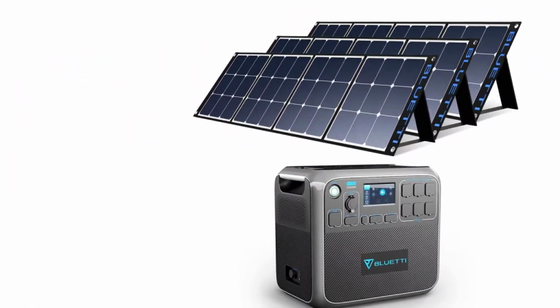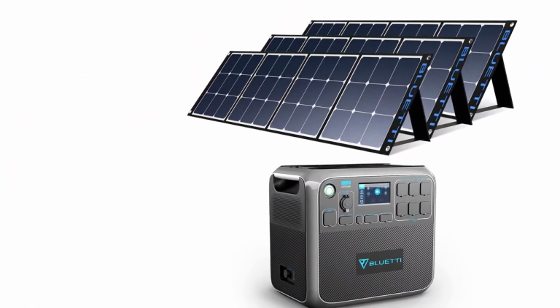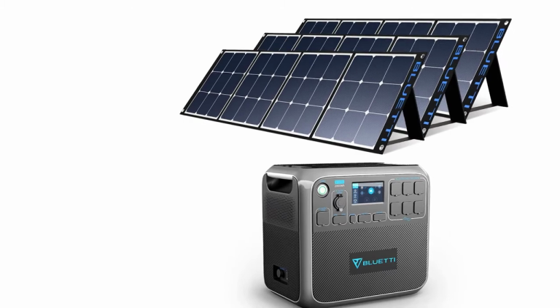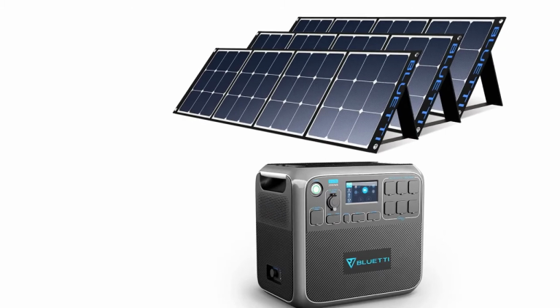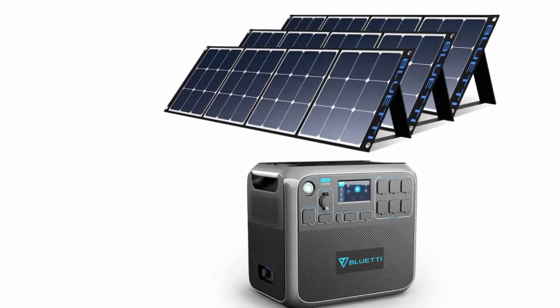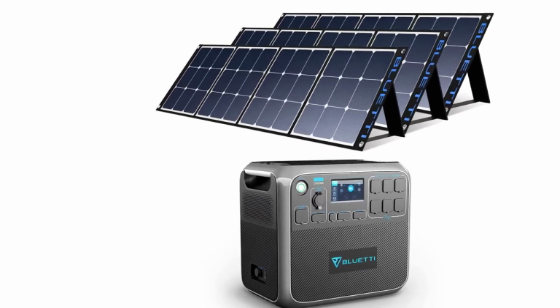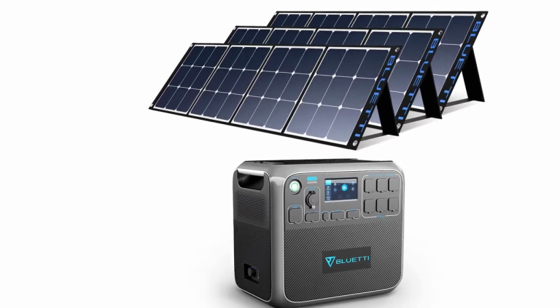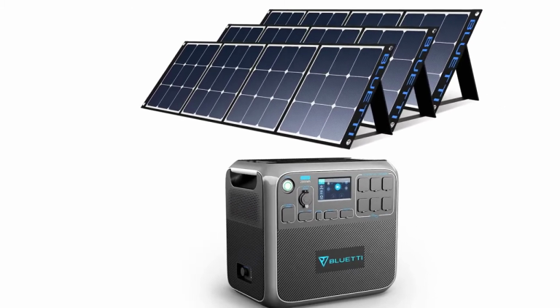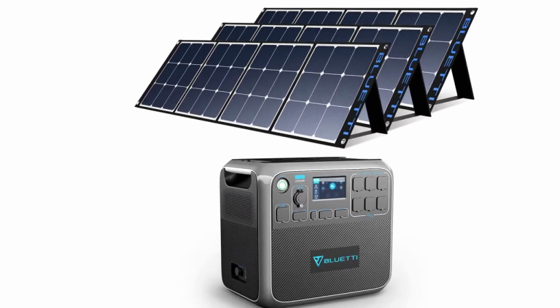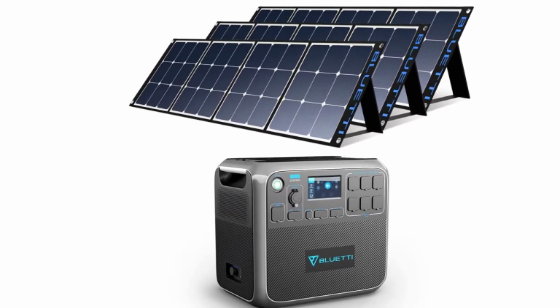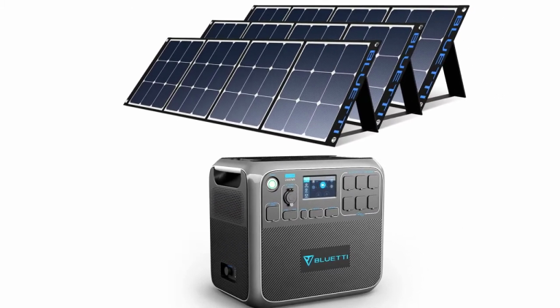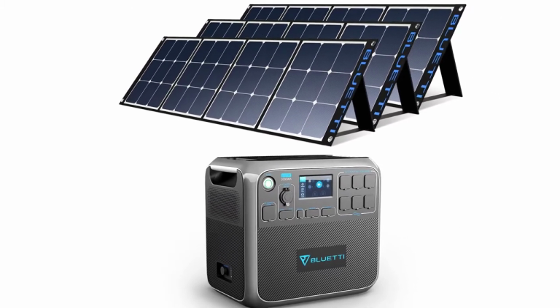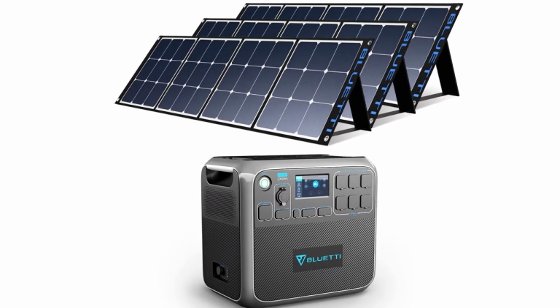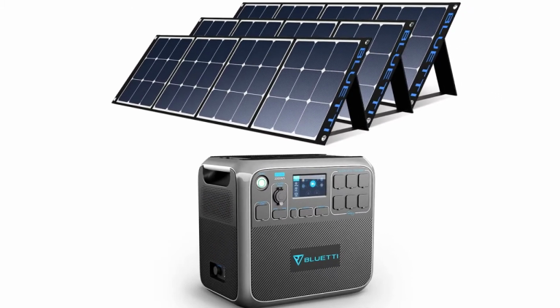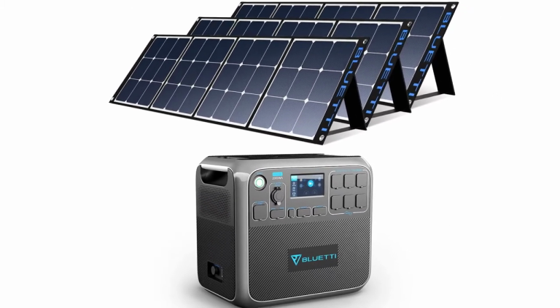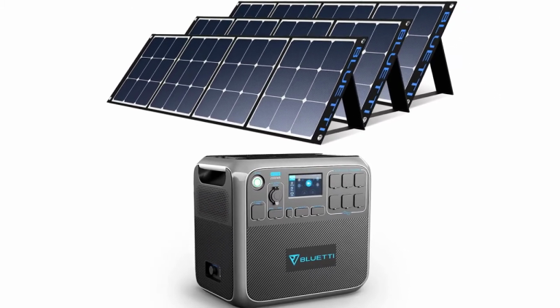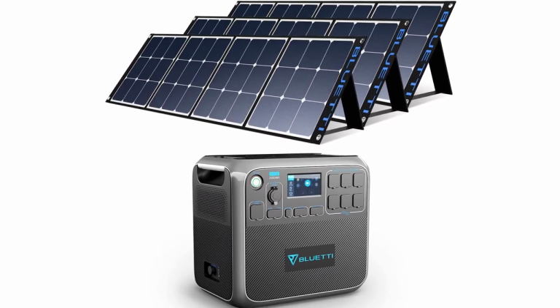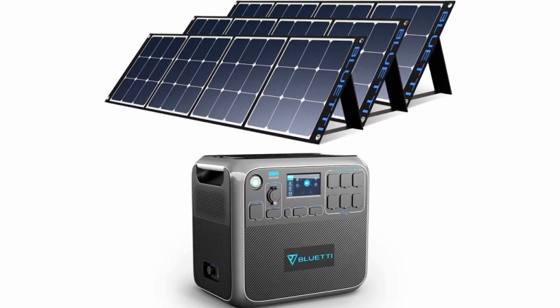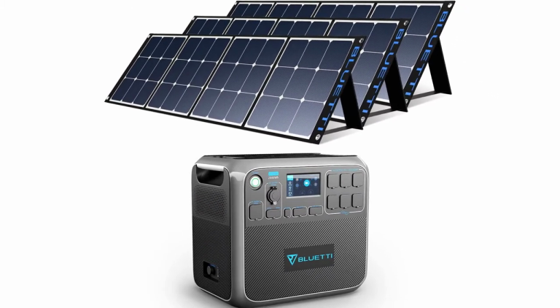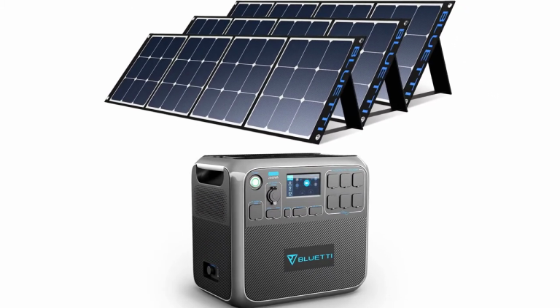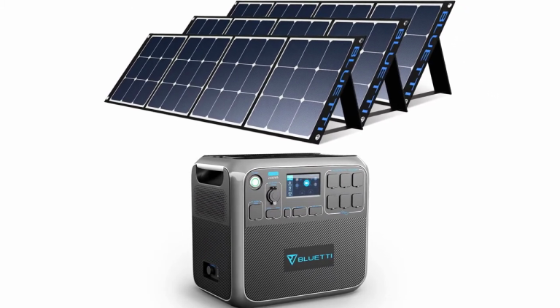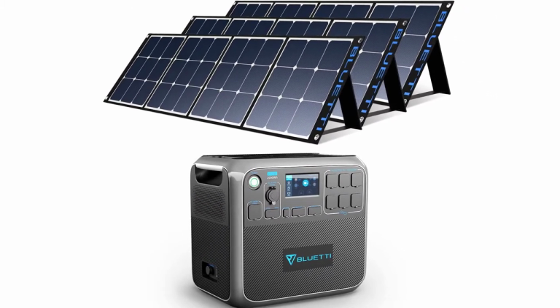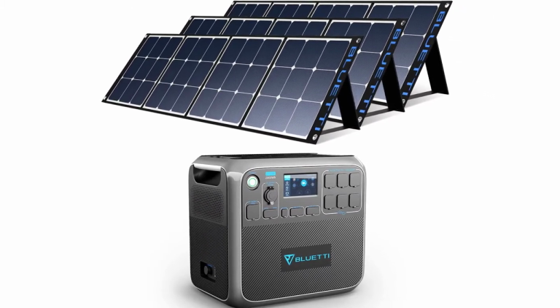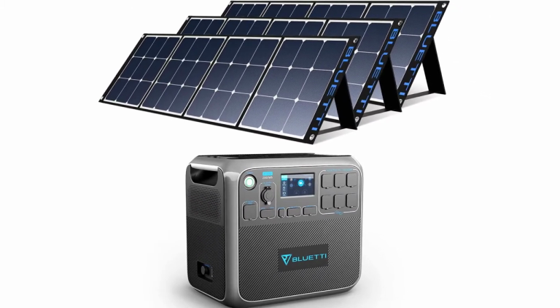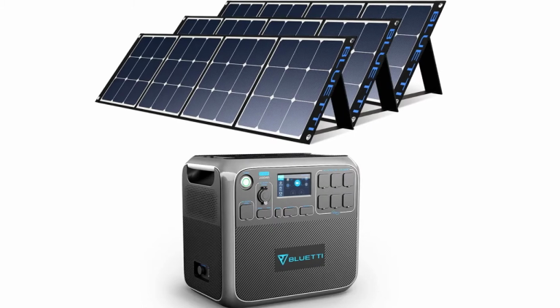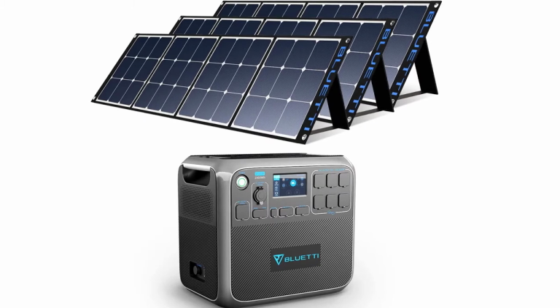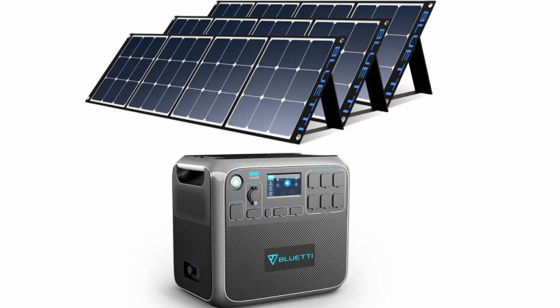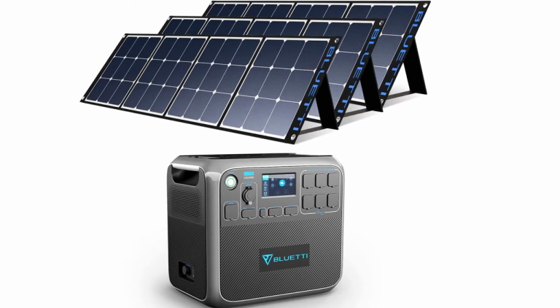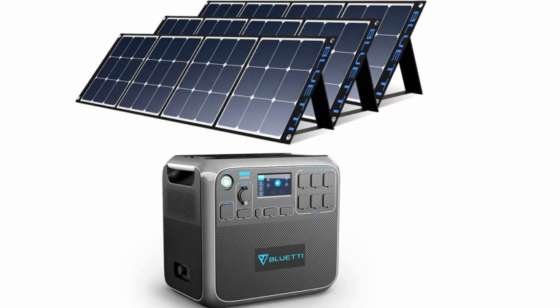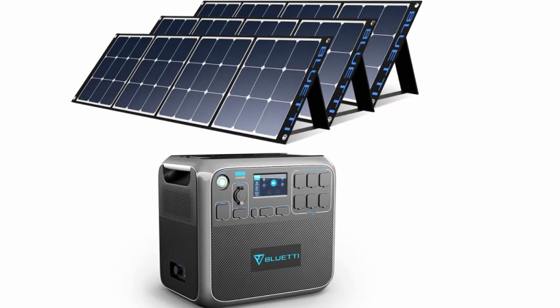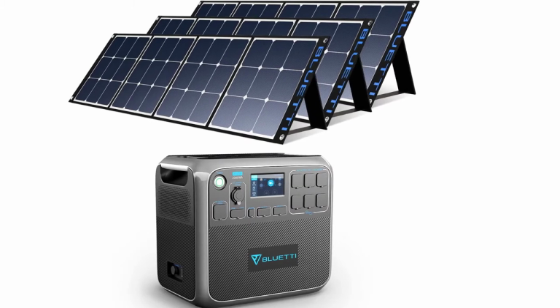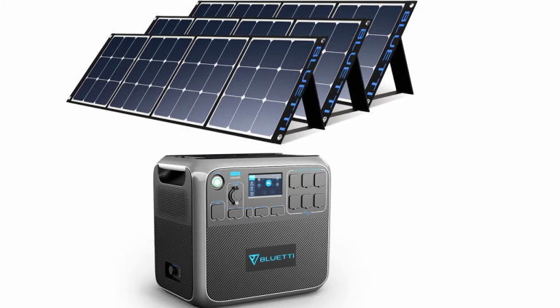The solar panels fold down to a quarter of their size, and they have metal rings on the corners so you can hang them too, giving you a lot of versatility.